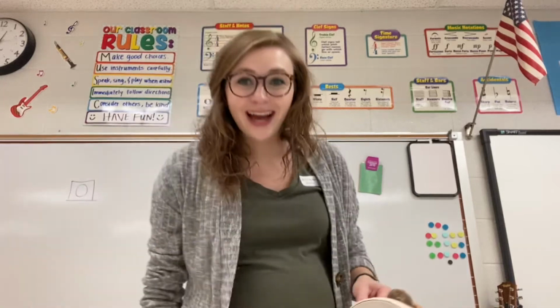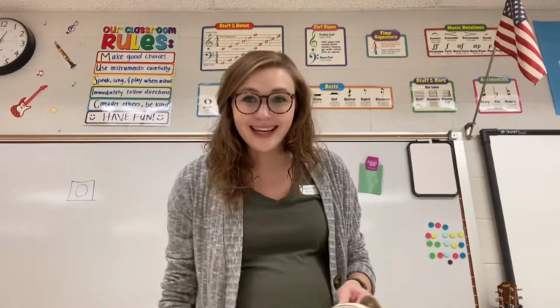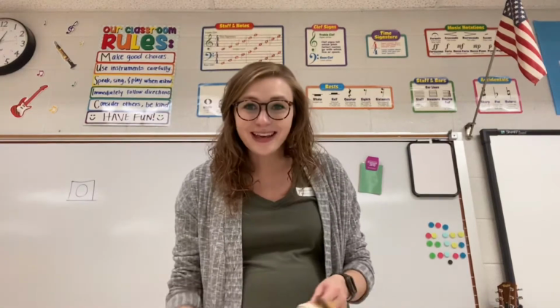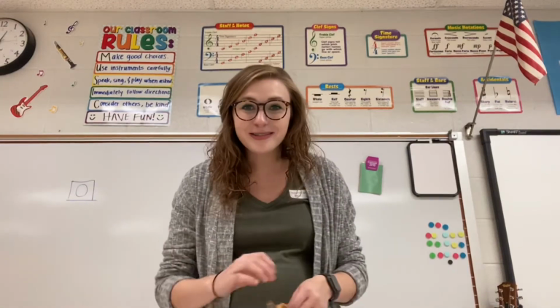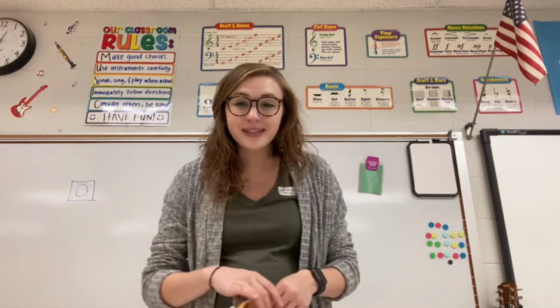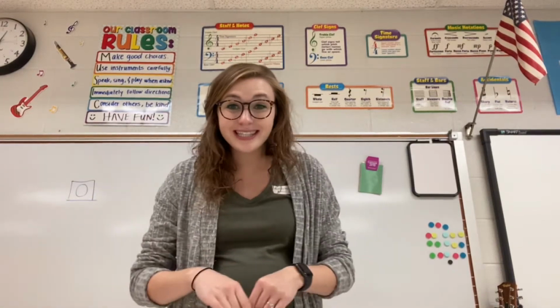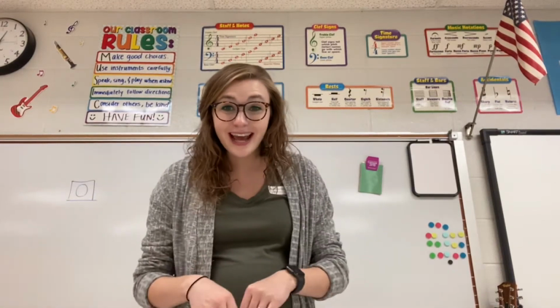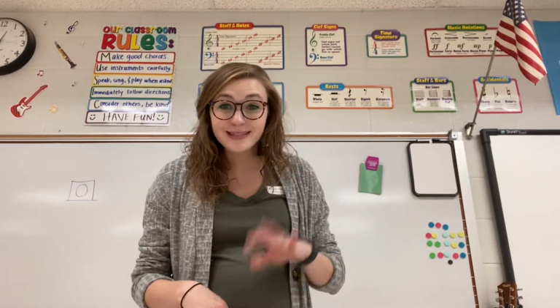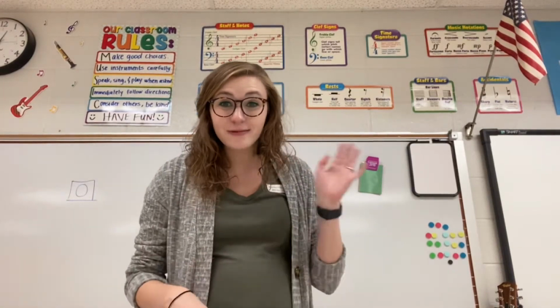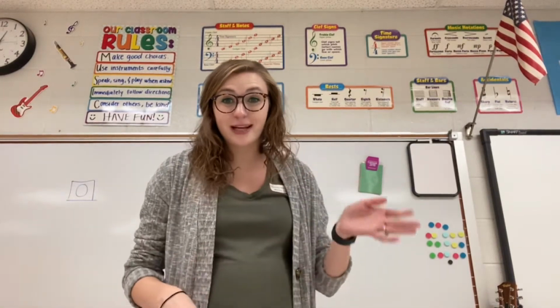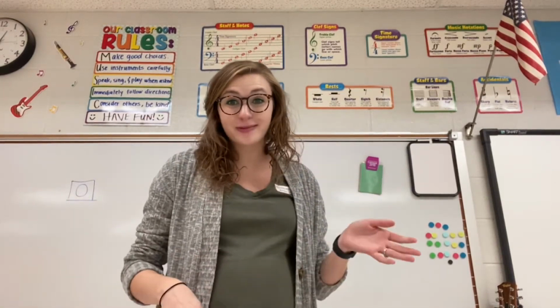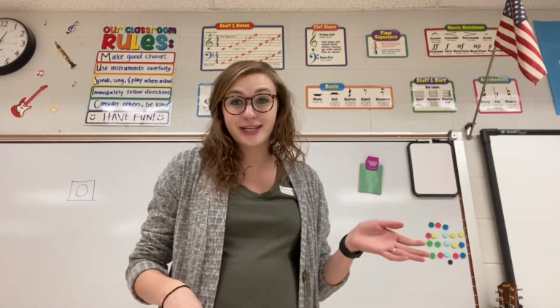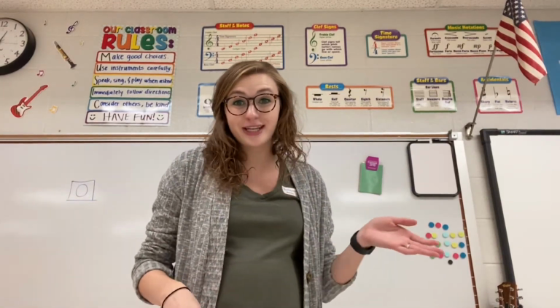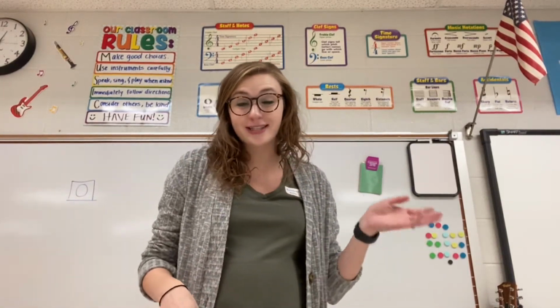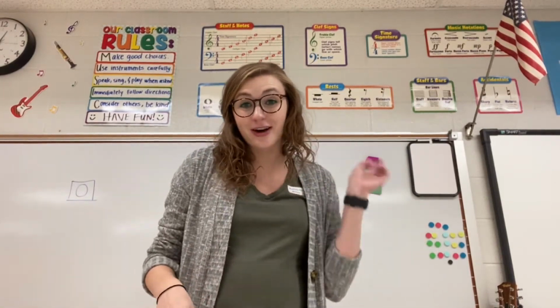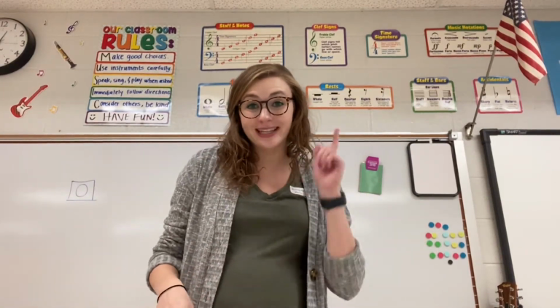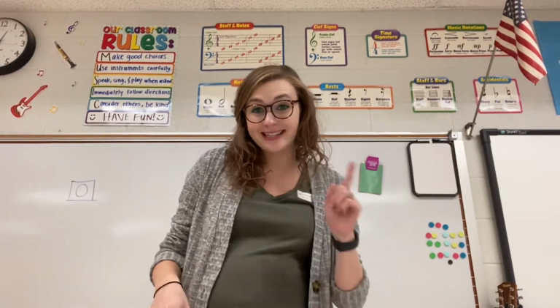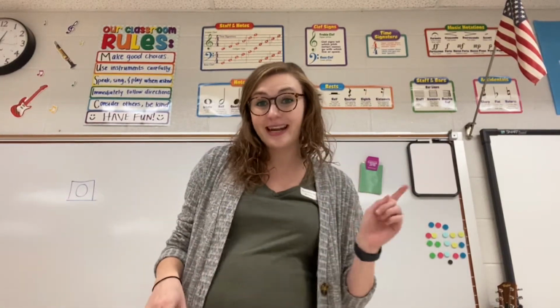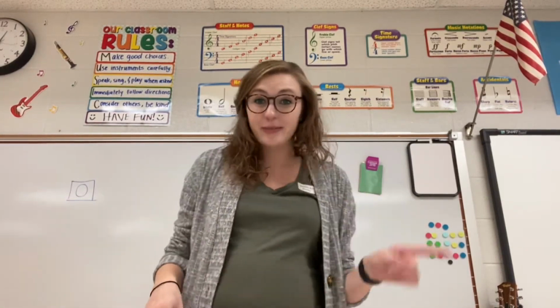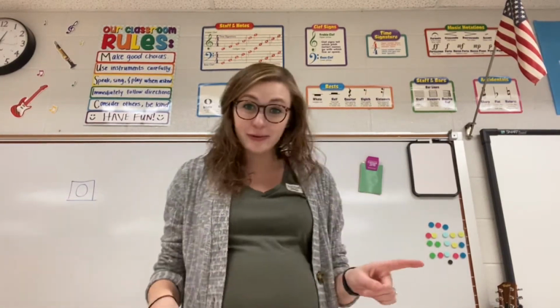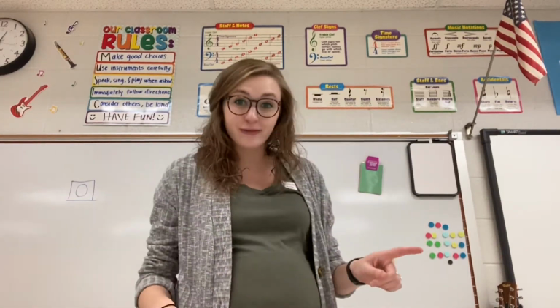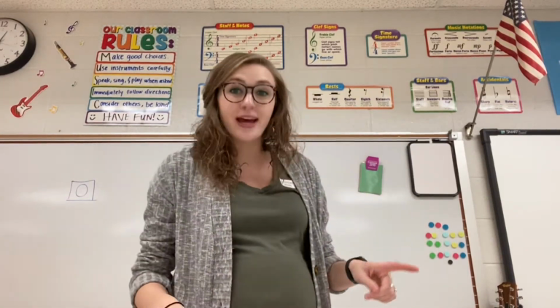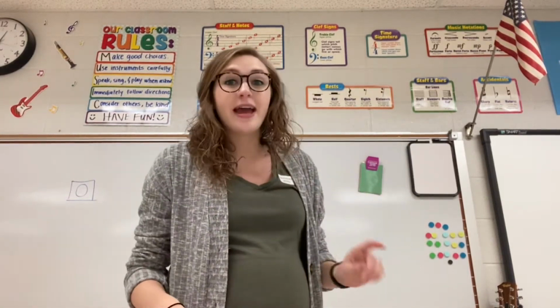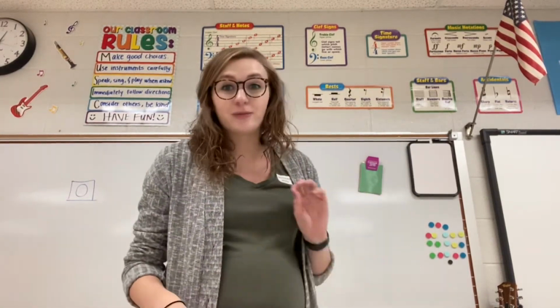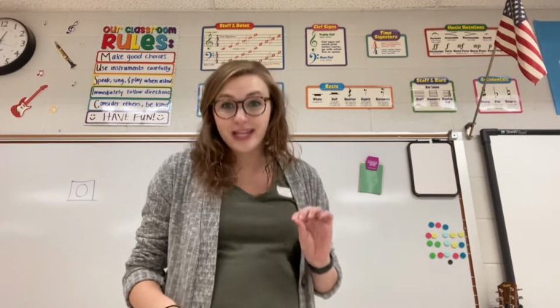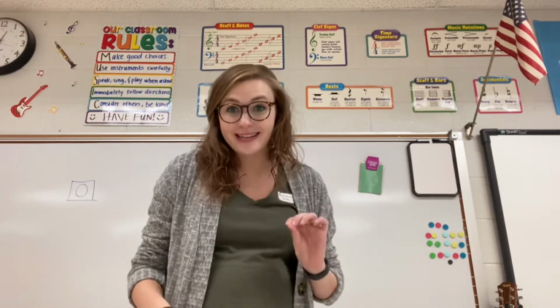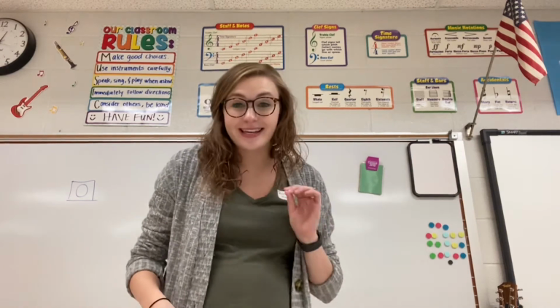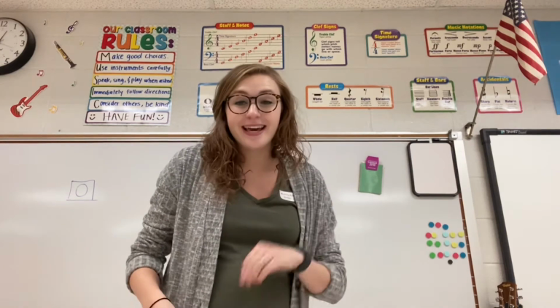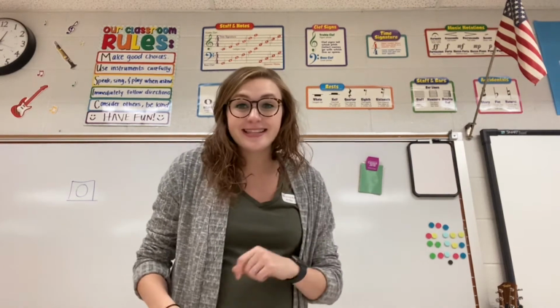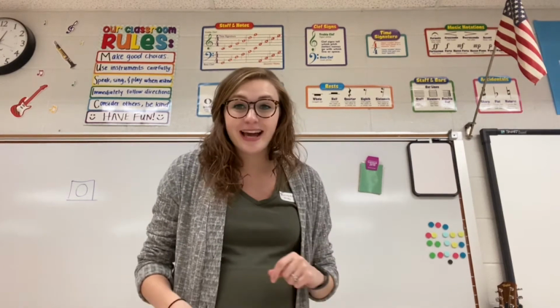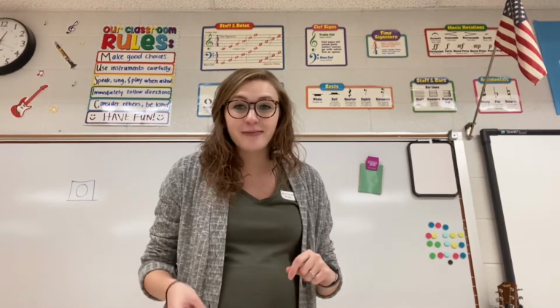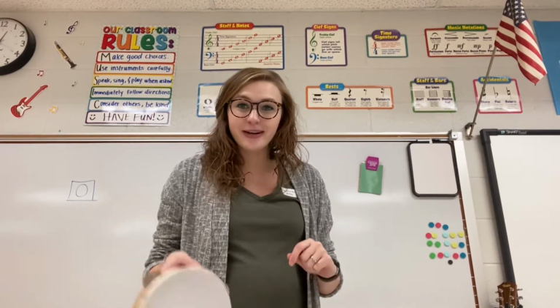Hi South School! Today's movement exploration is called Listen and Move. It's pretty easy. This is how it works.